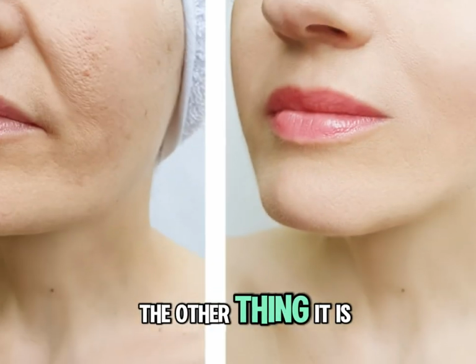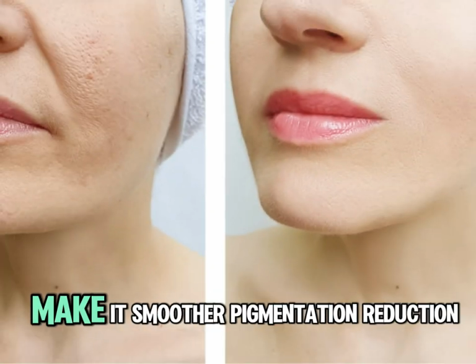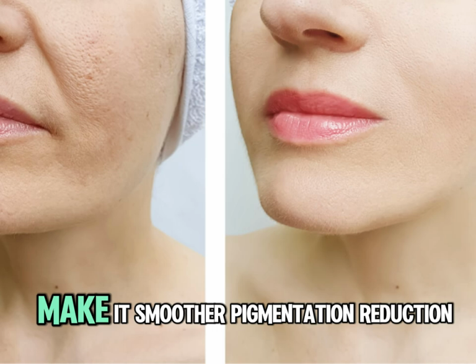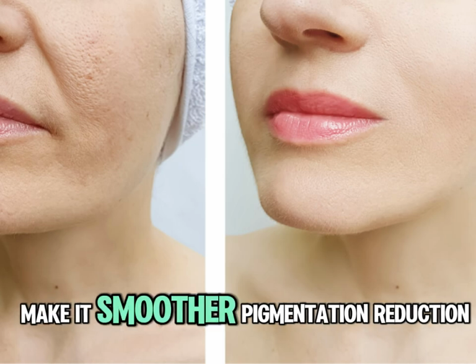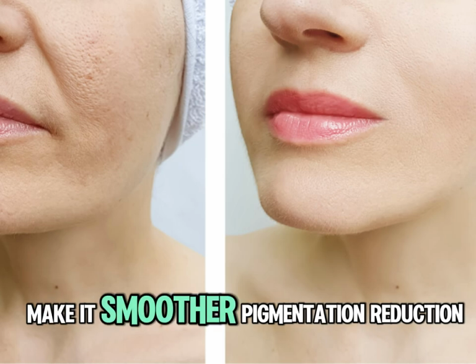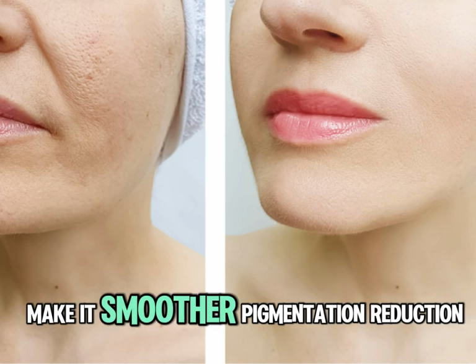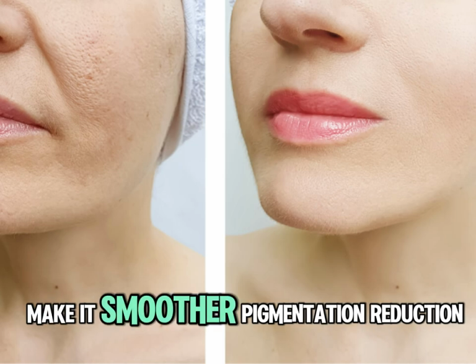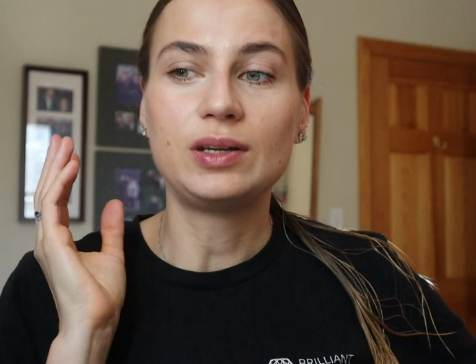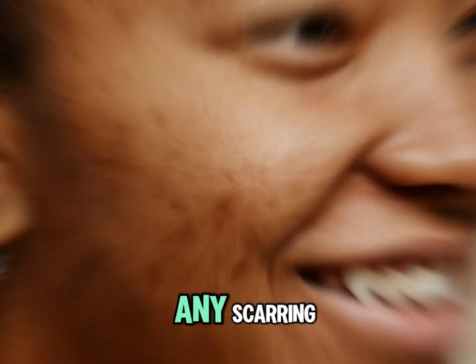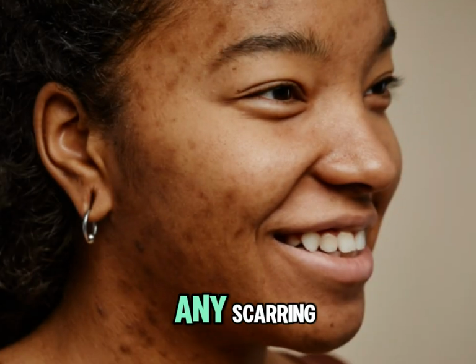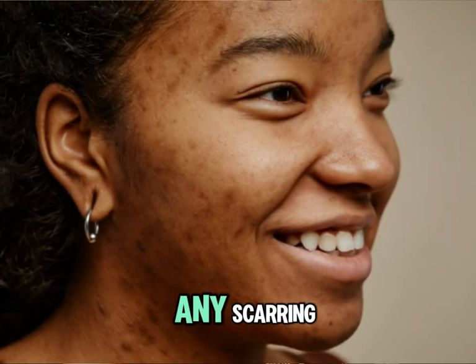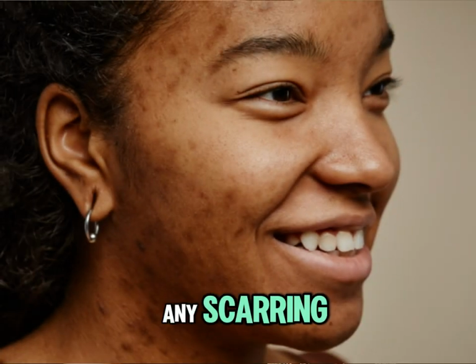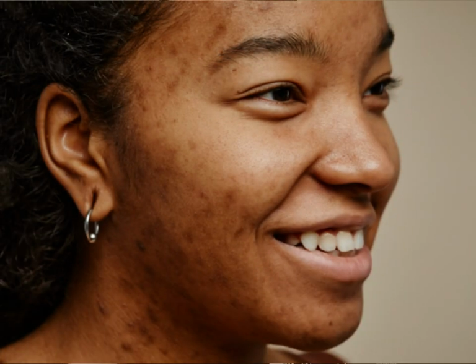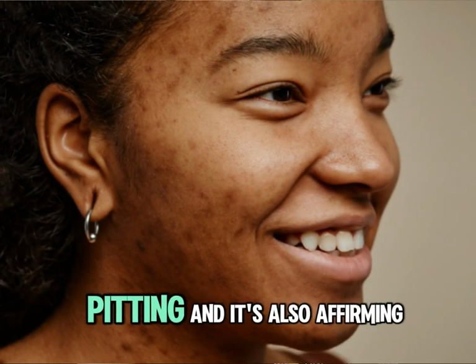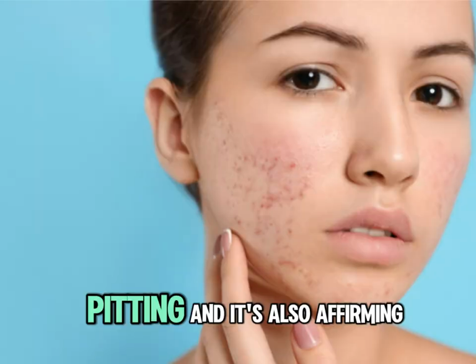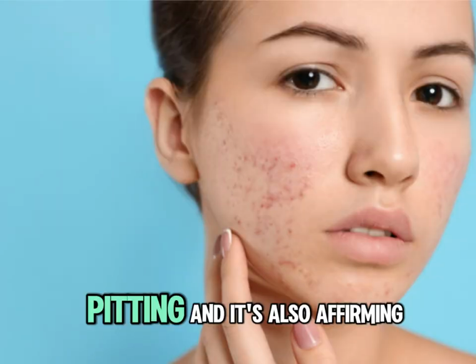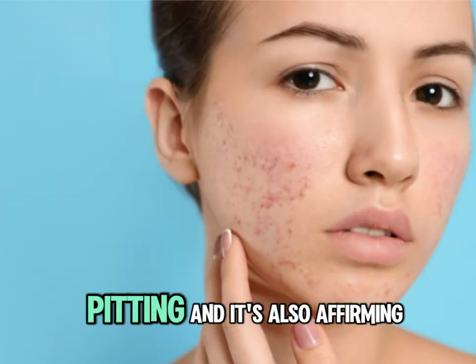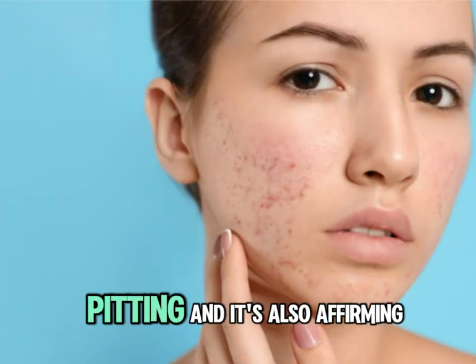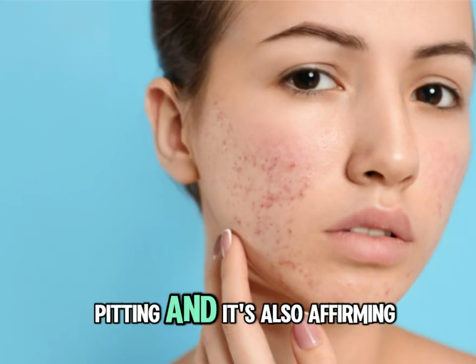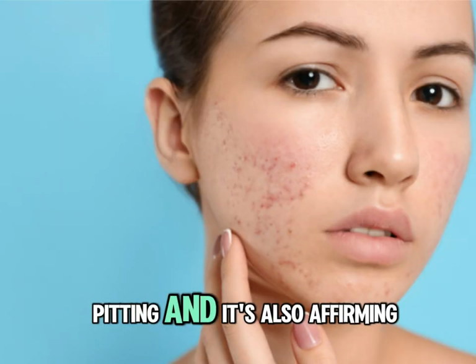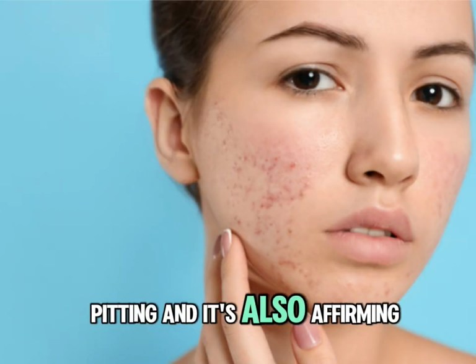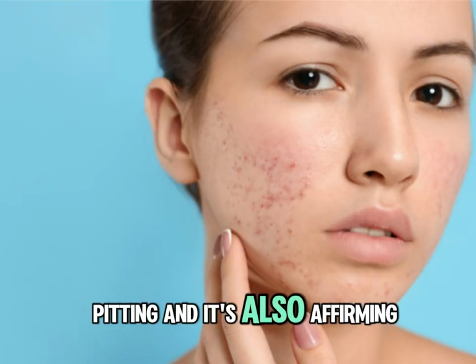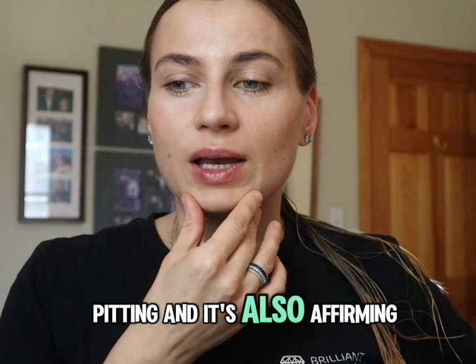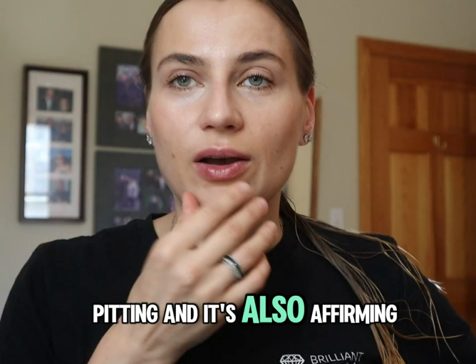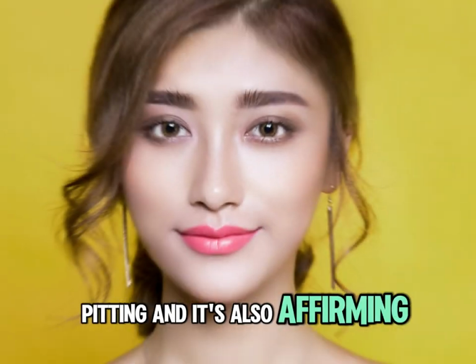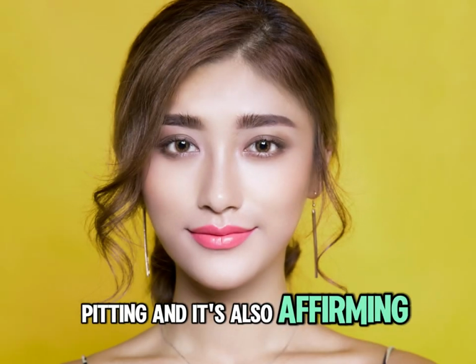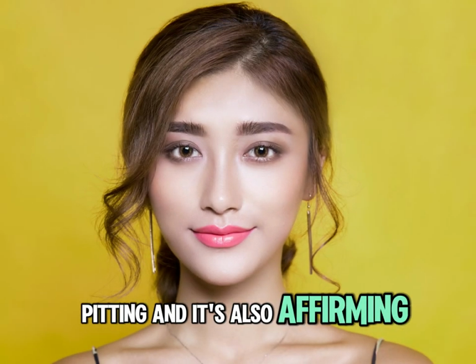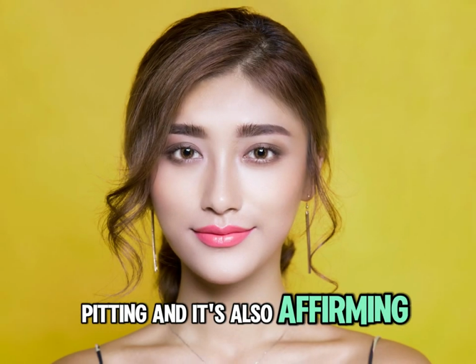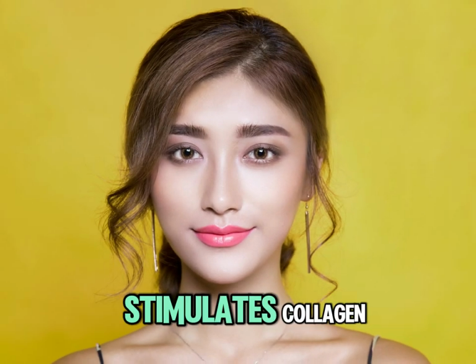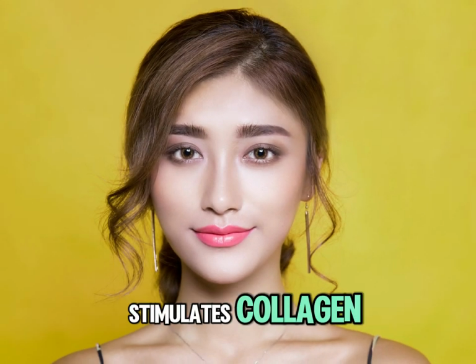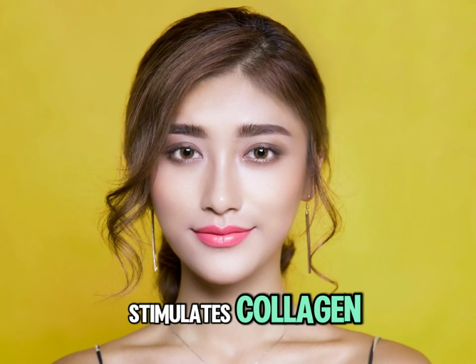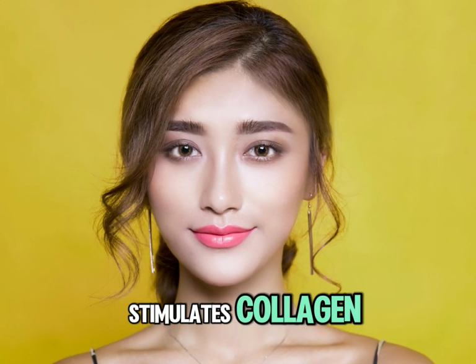It also helps with pigmentation reduction, any scarring, pitting, and it's also firming. It stimulates collagen.